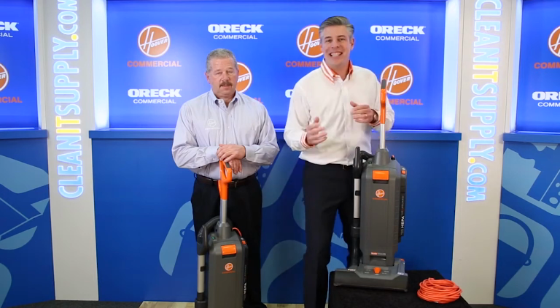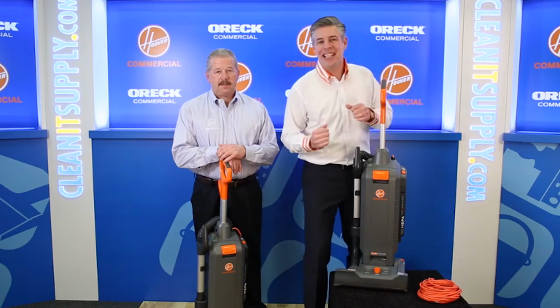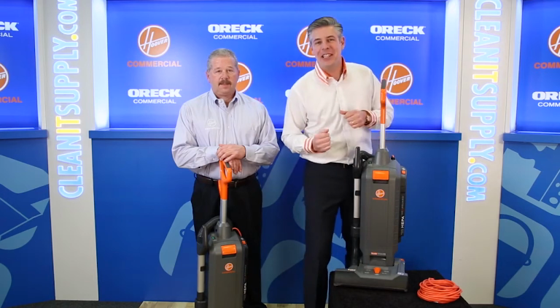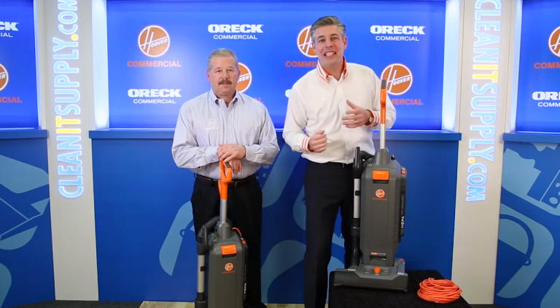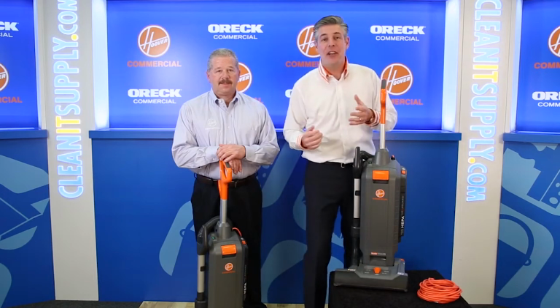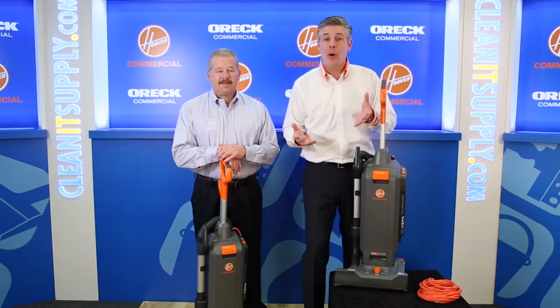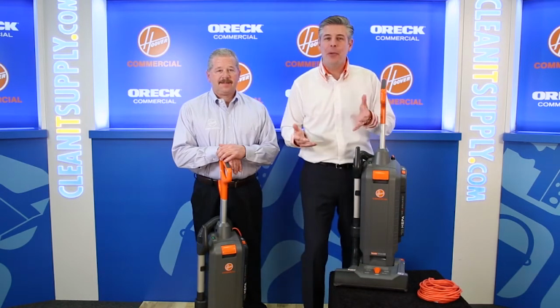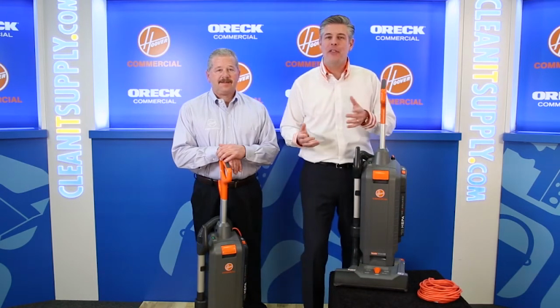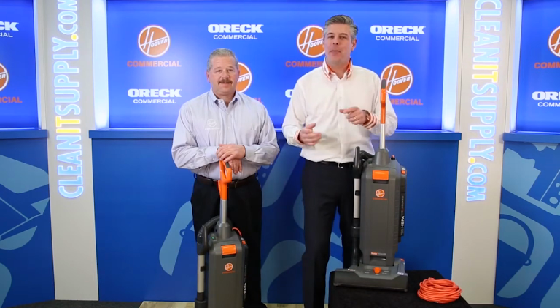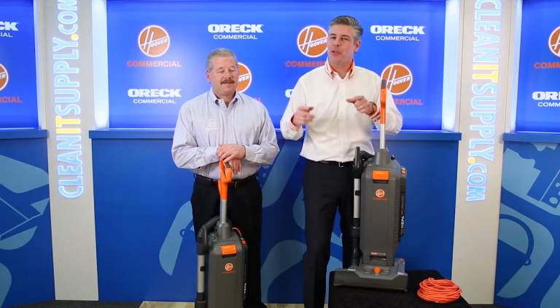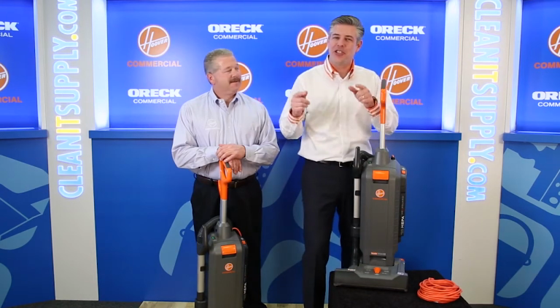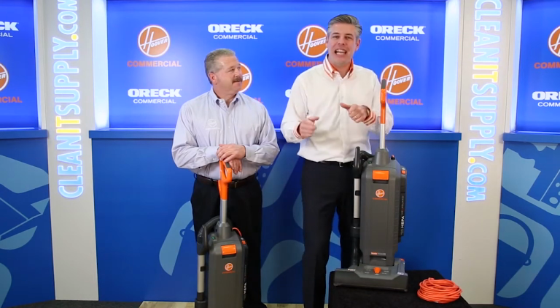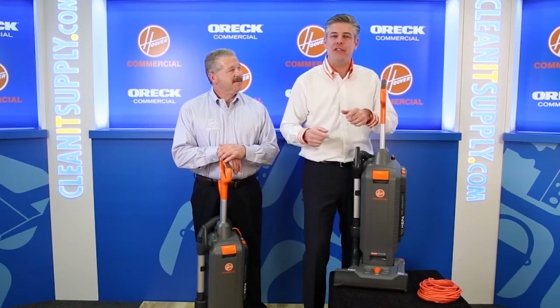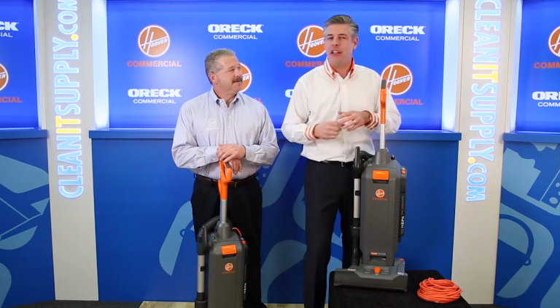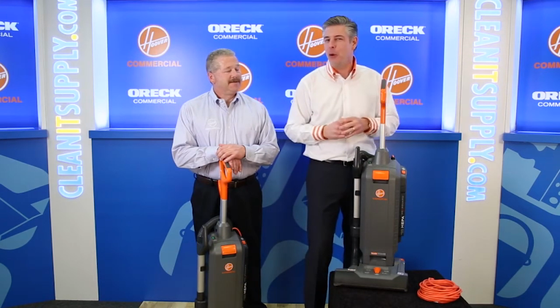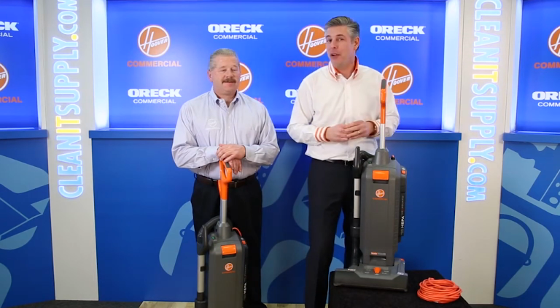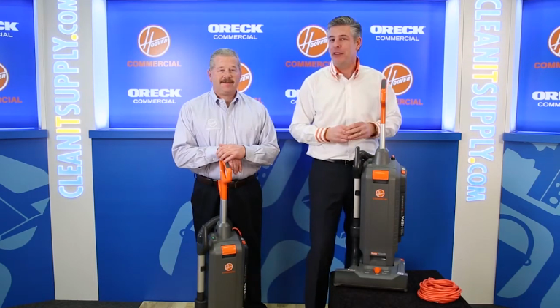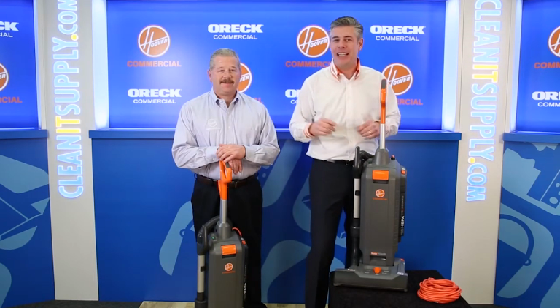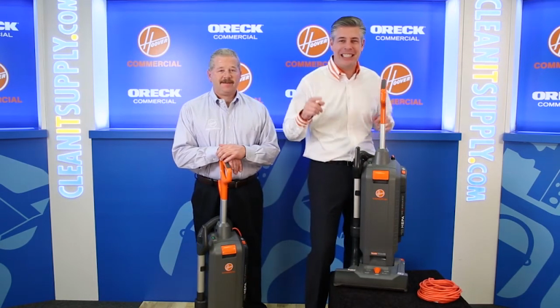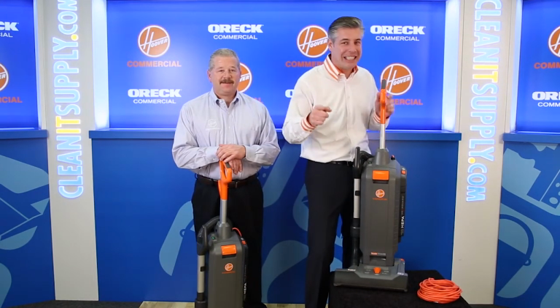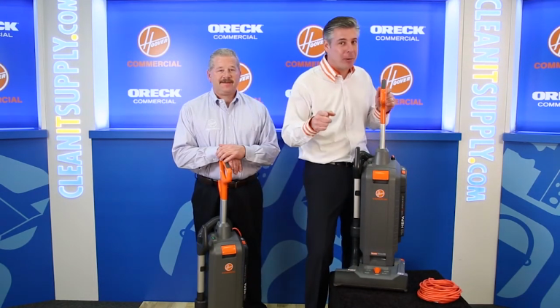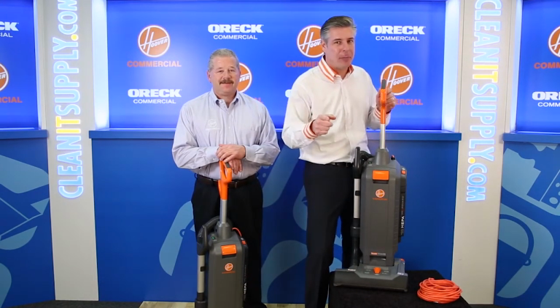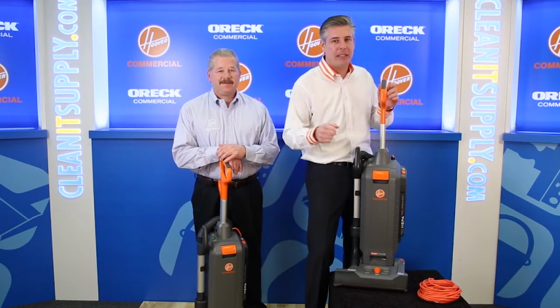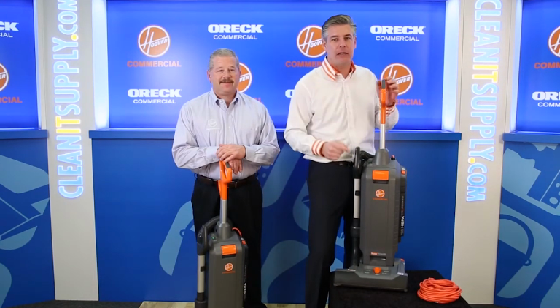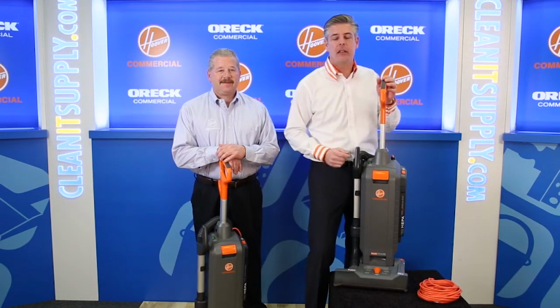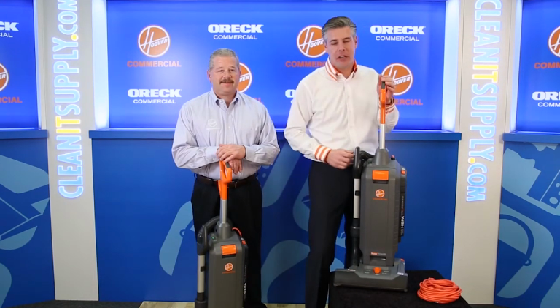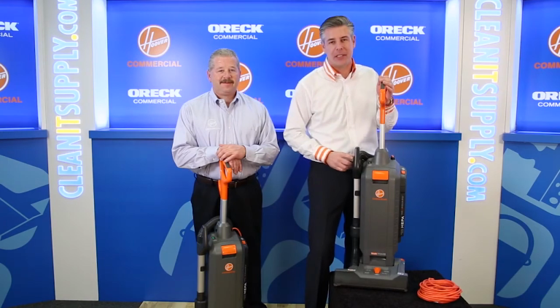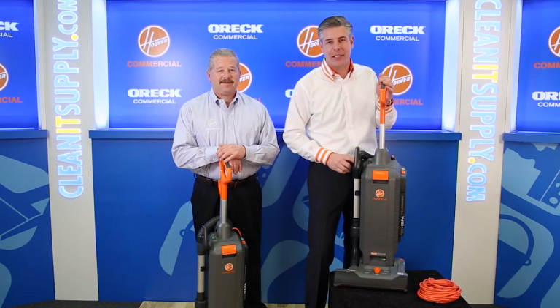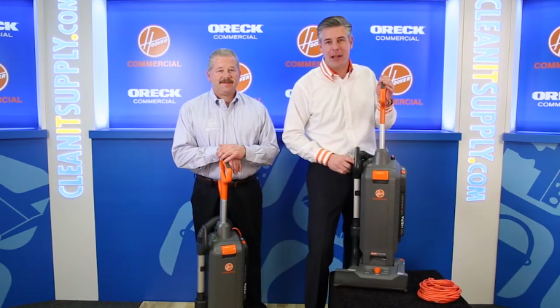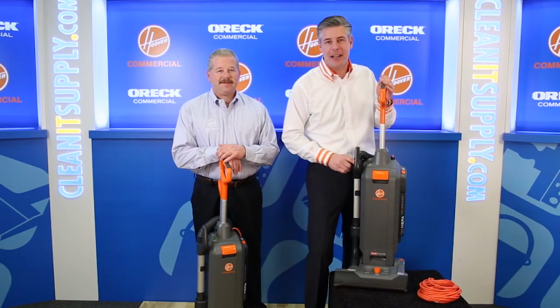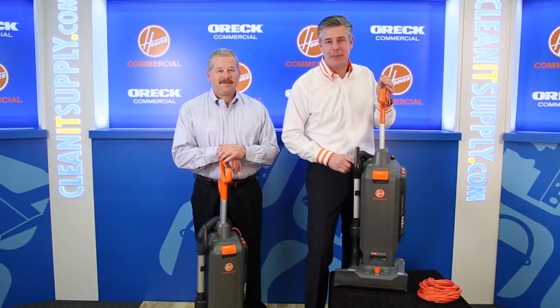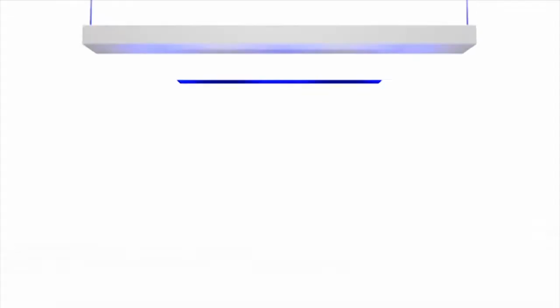This is Danny D on CleanIt TV and welcome to Hoover Commercial CH54-115 Detail Product Breakdown, available at CleanItSupply.com.